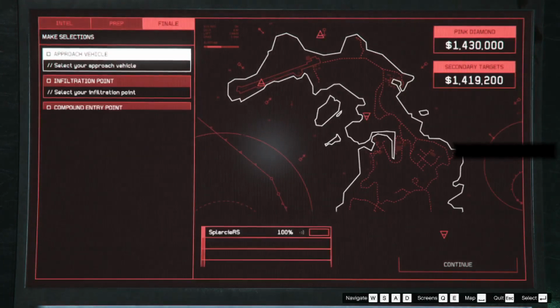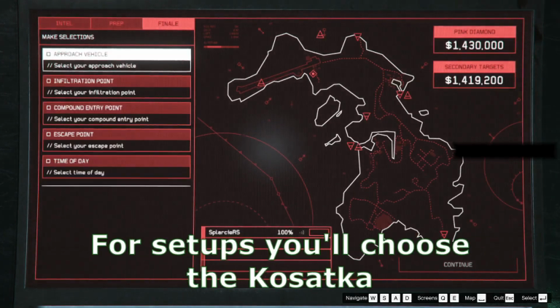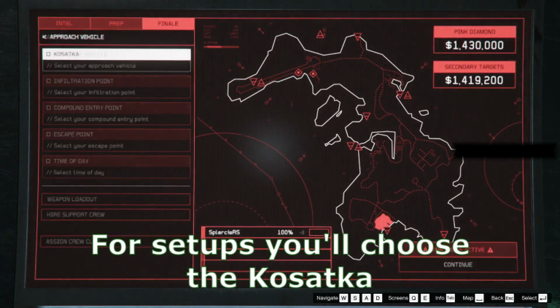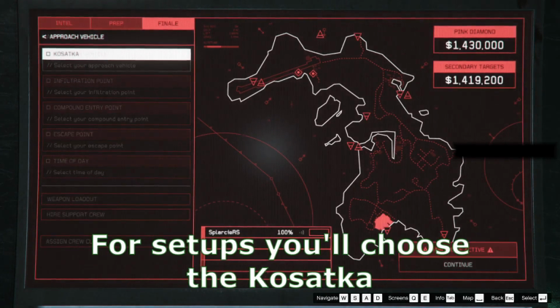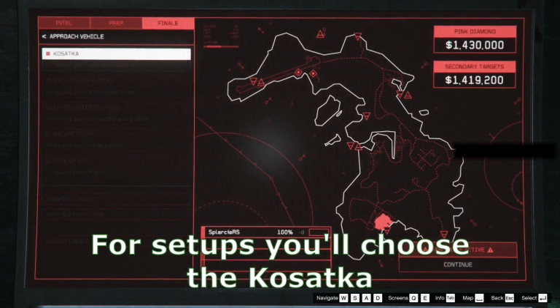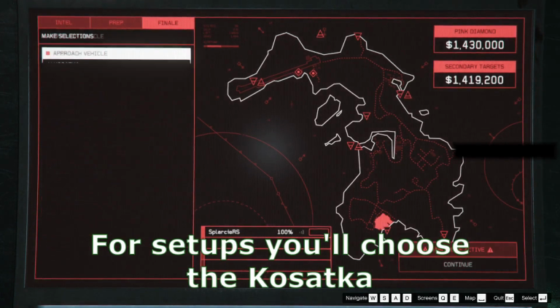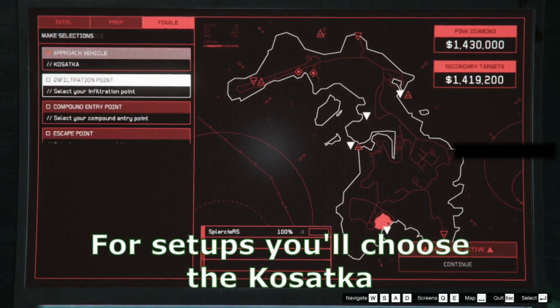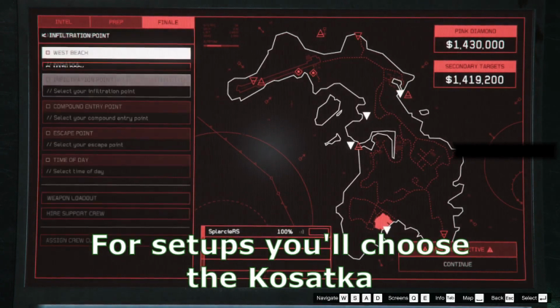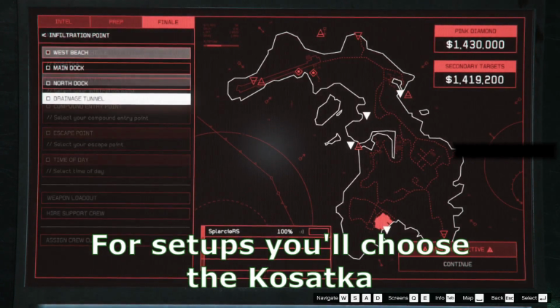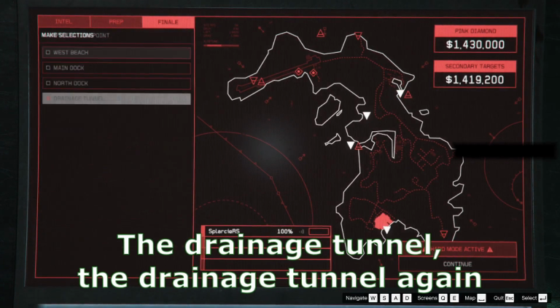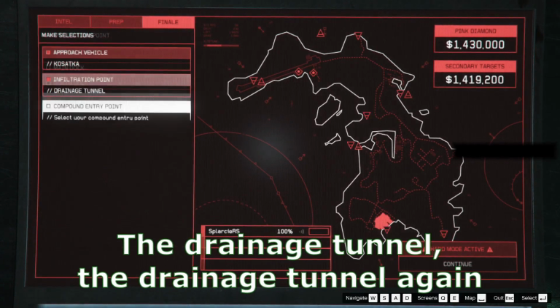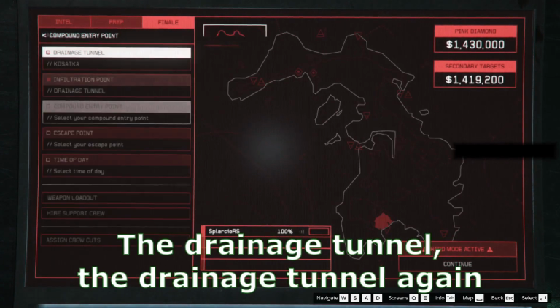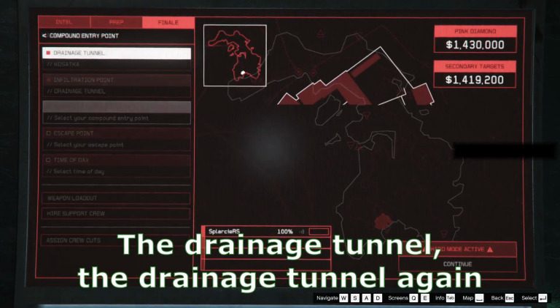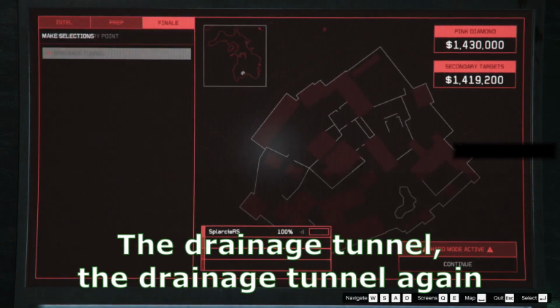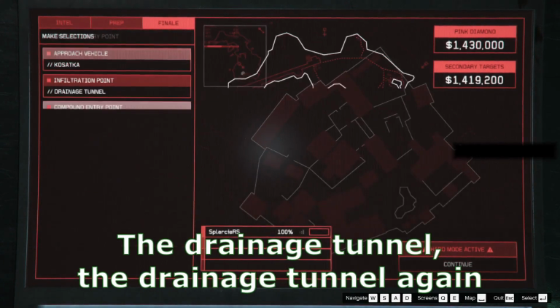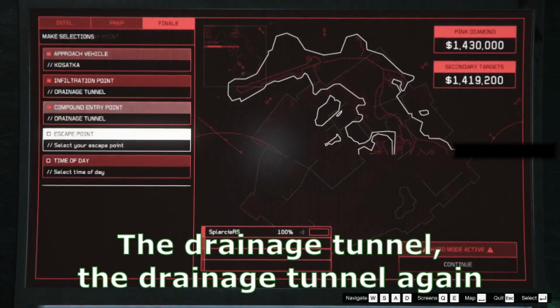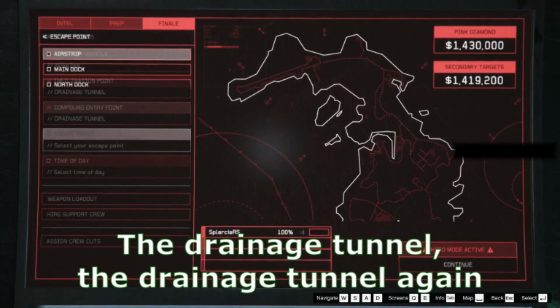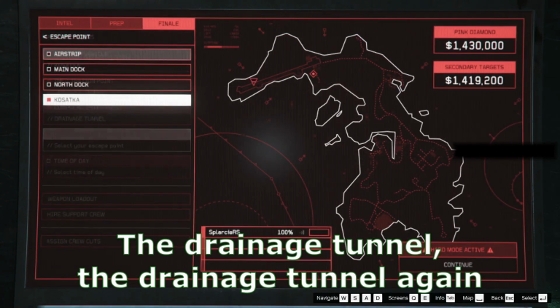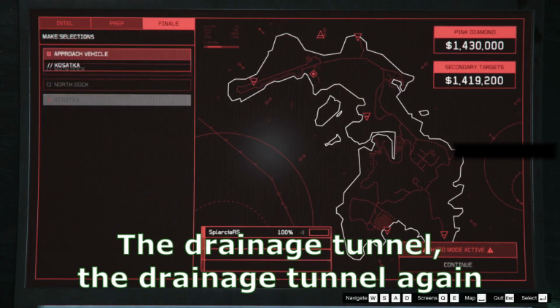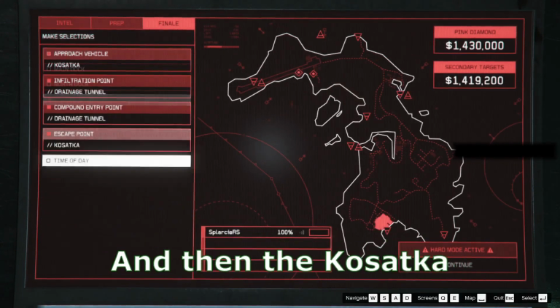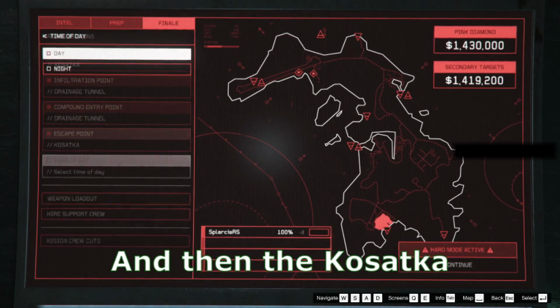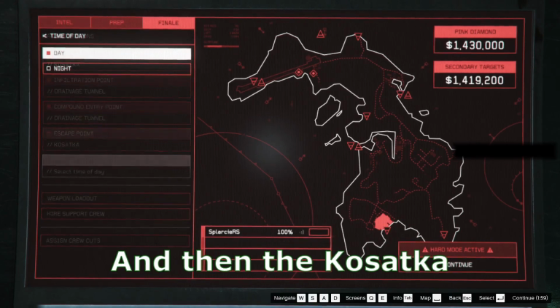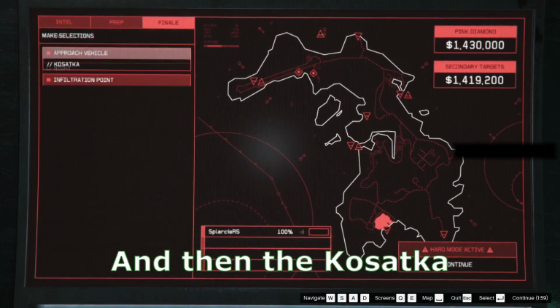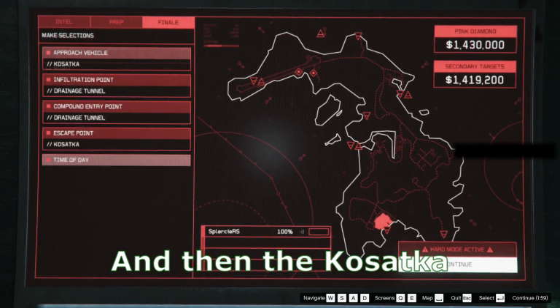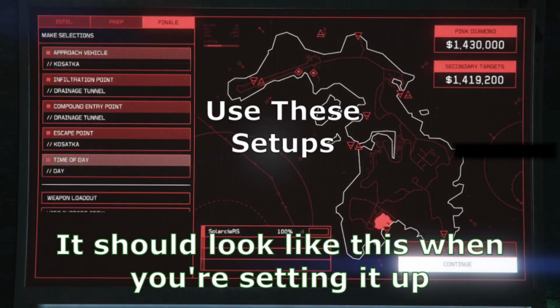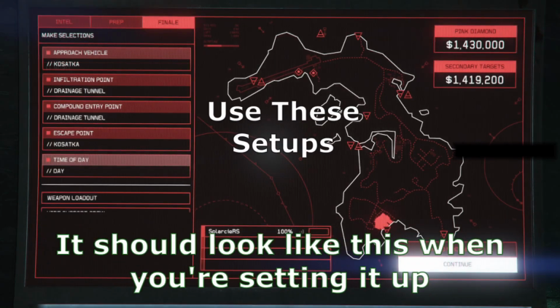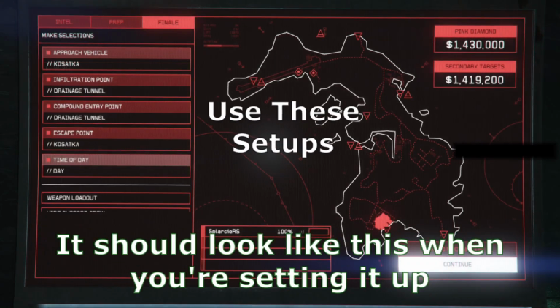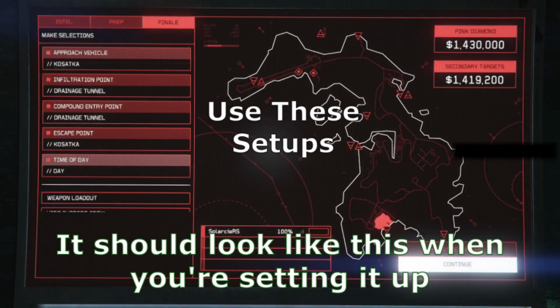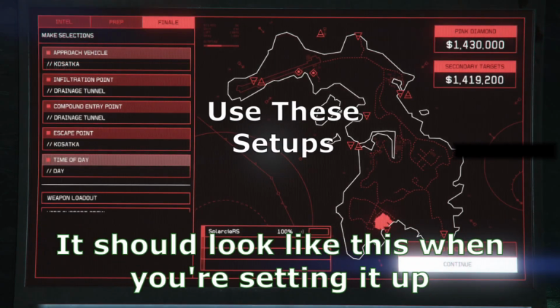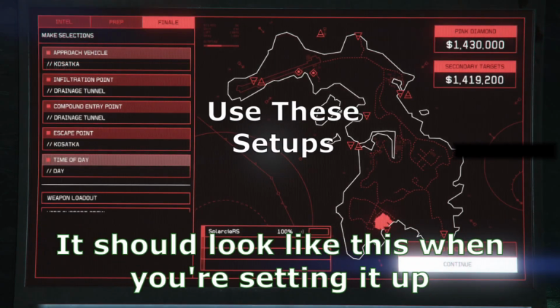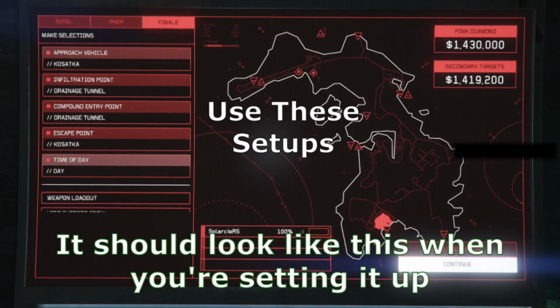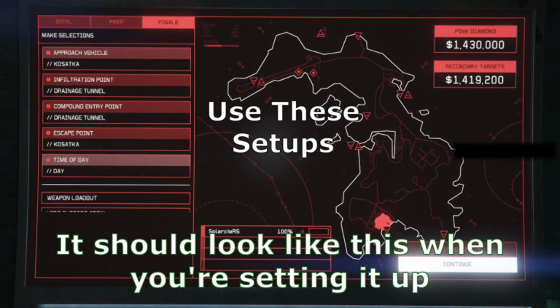For setups, you'll choose the Kassatka, the Drainage Tunnel, the Drainage Tunnel again, and then the Kassatka. It should look like this when you're setting it up.